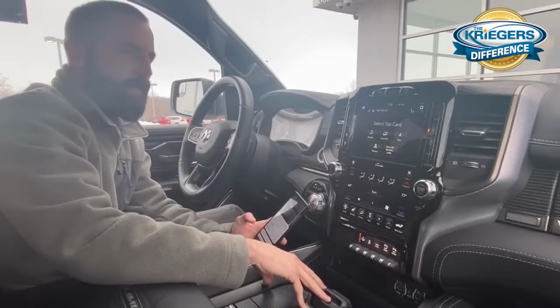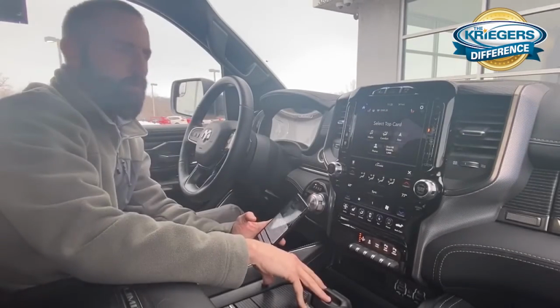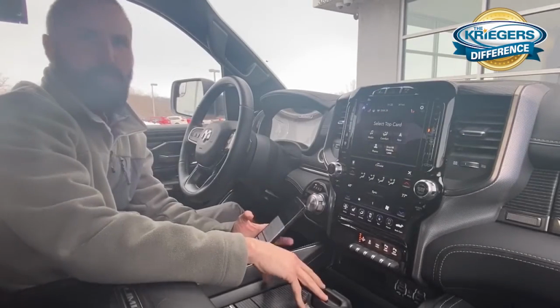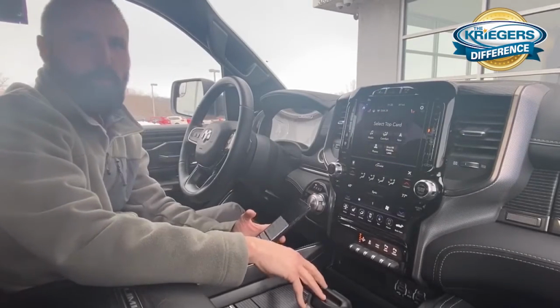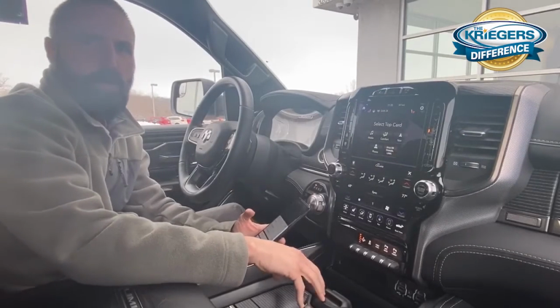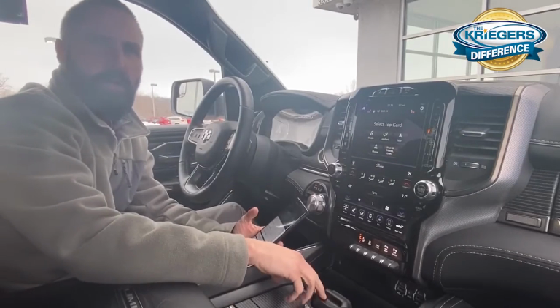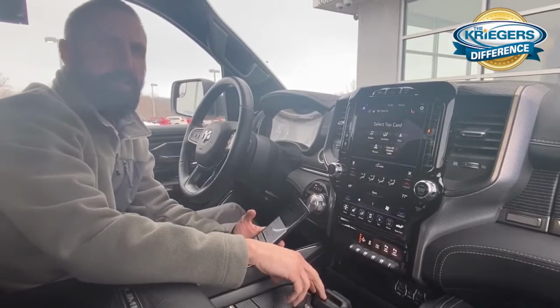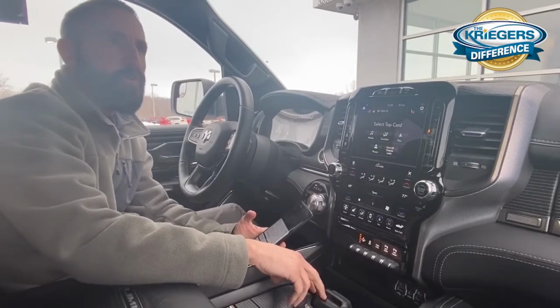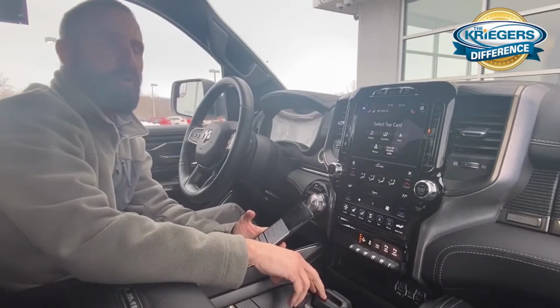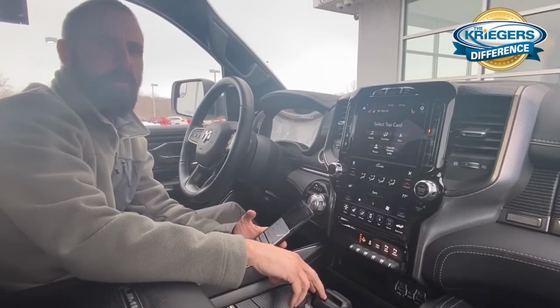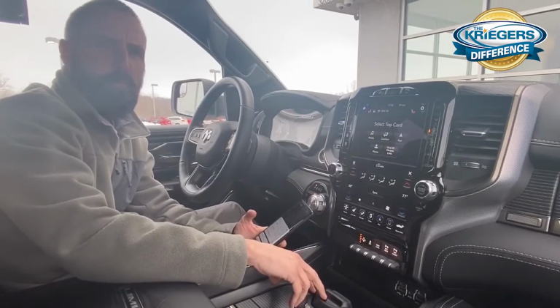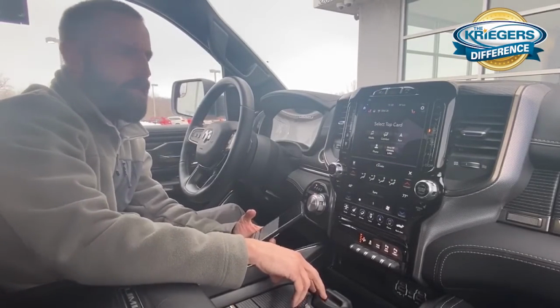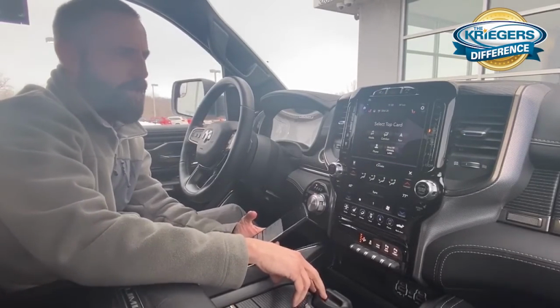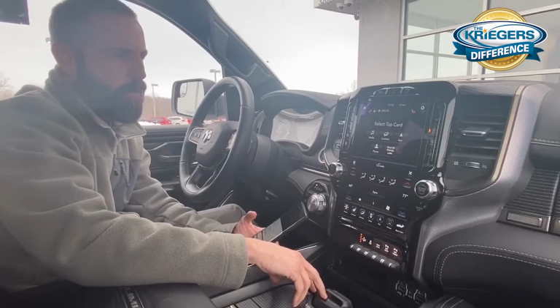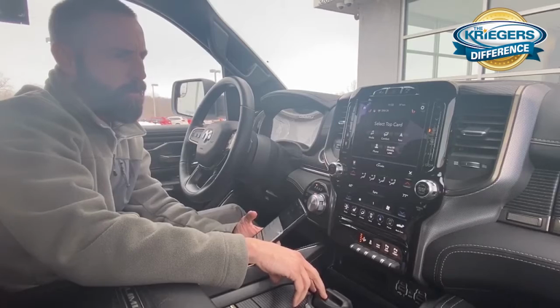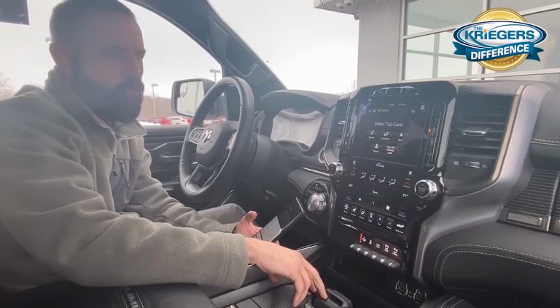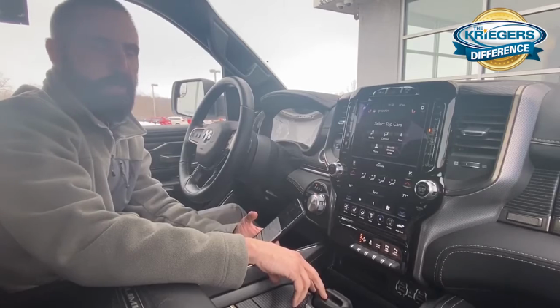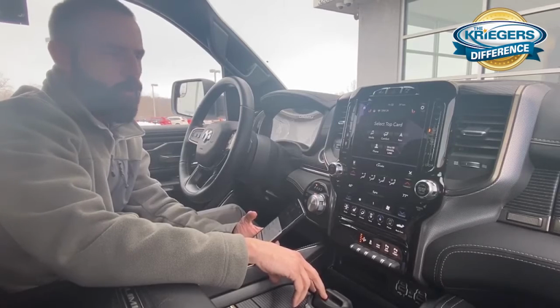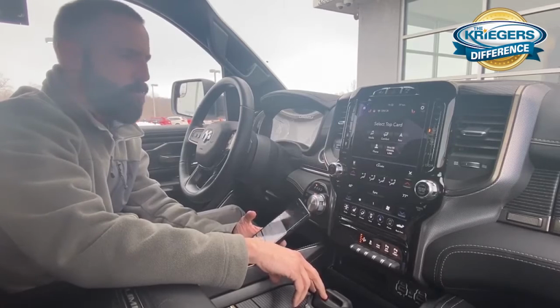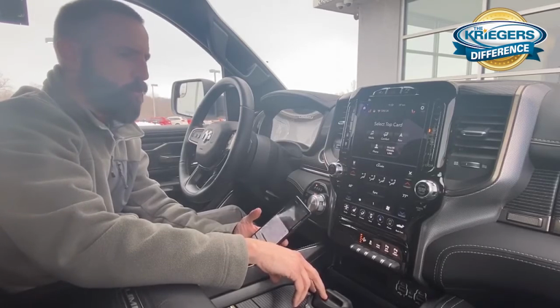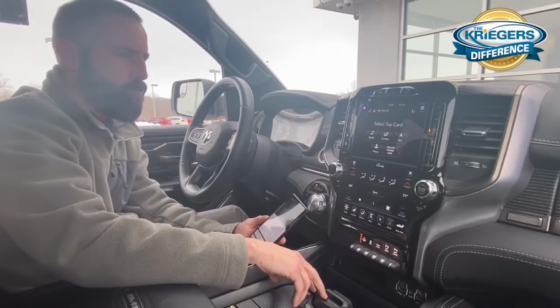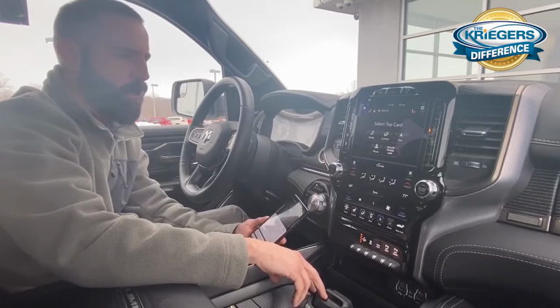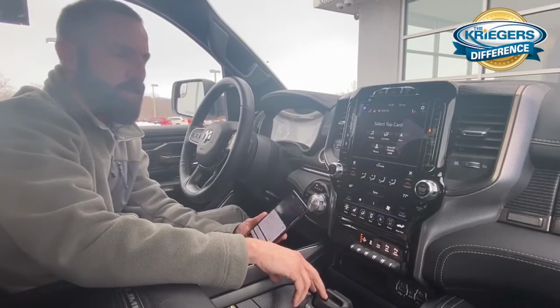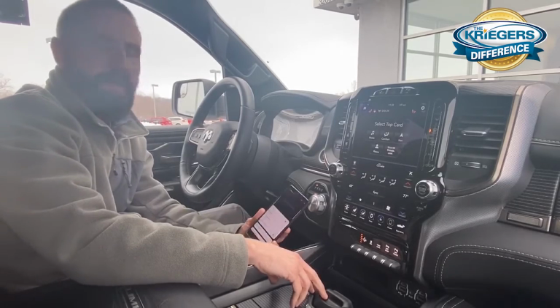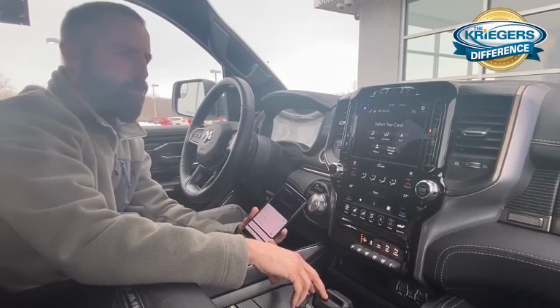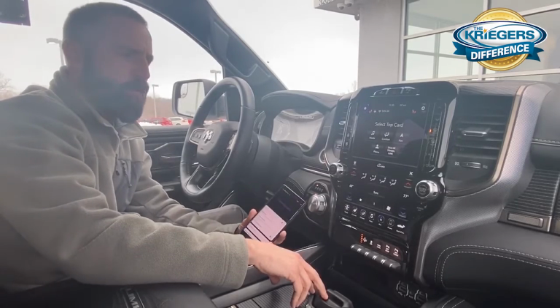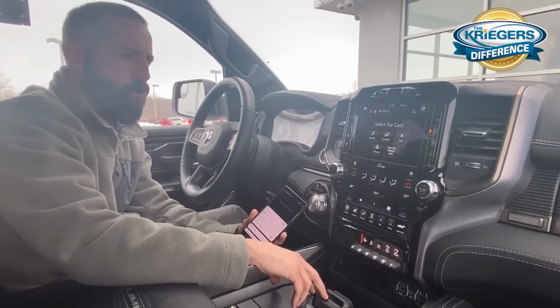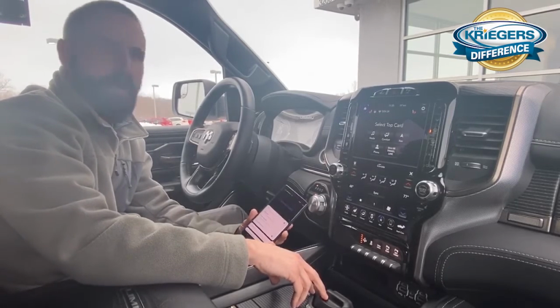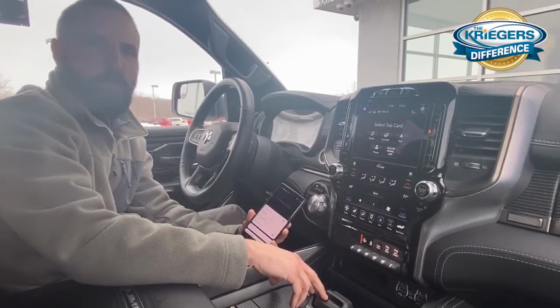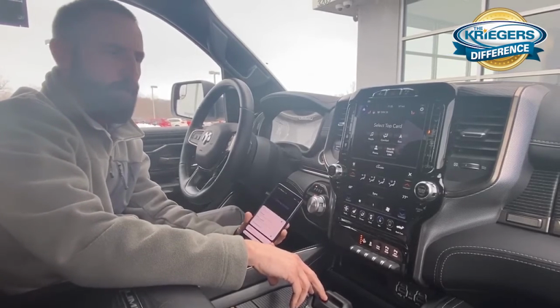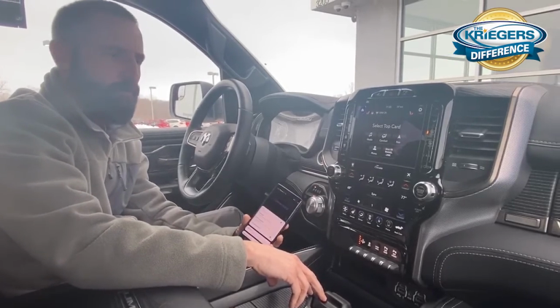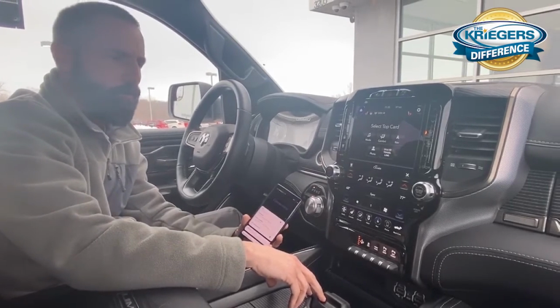Hello, Bill Biedenbender out here at Krieger Auto Group. Today we're in a 2020 Ram truck, and we're going to go over how to pair up a phone.